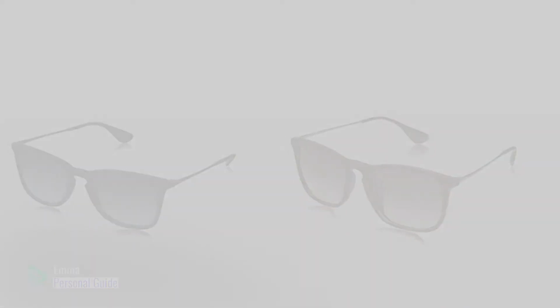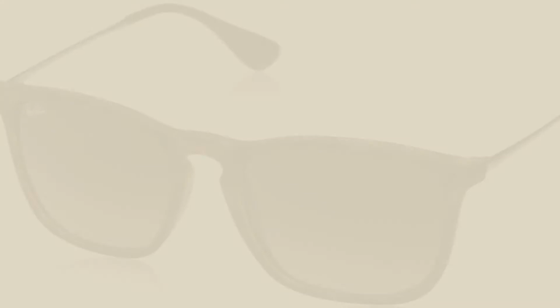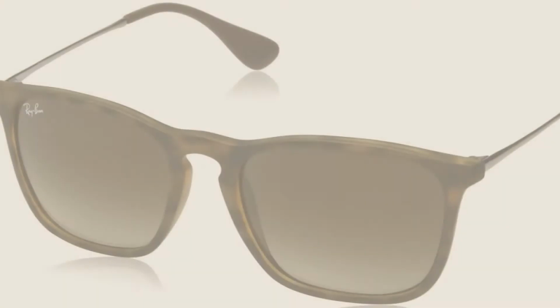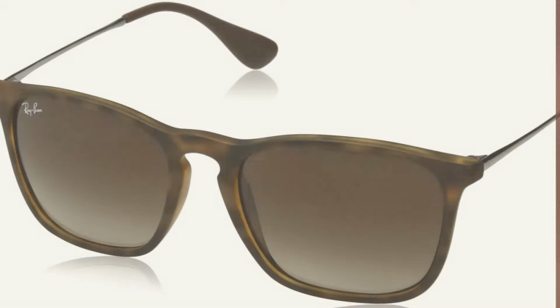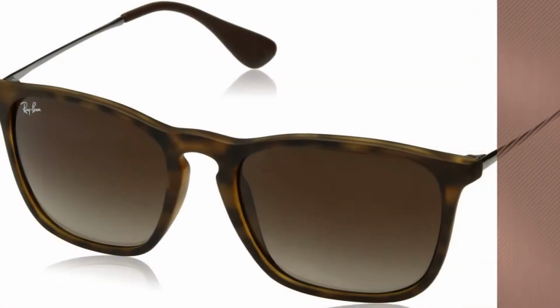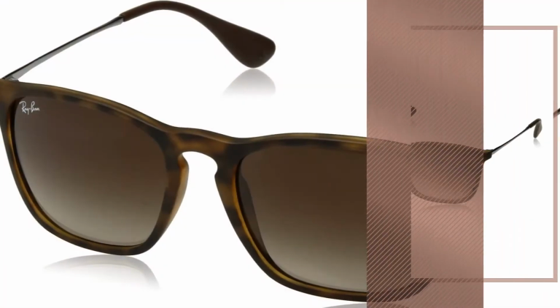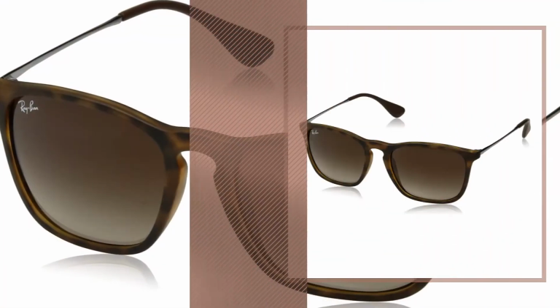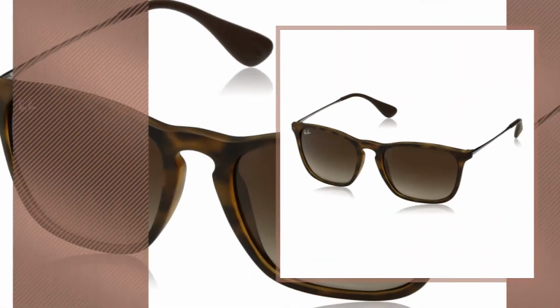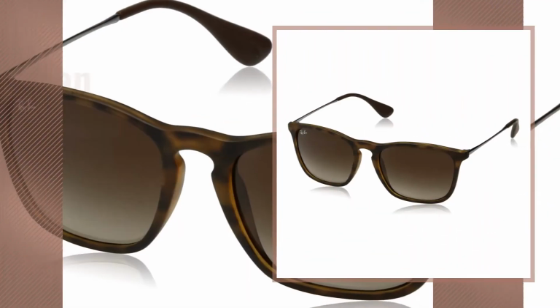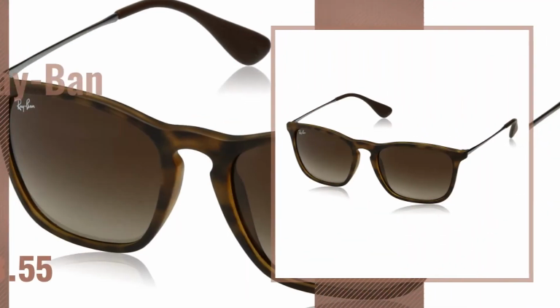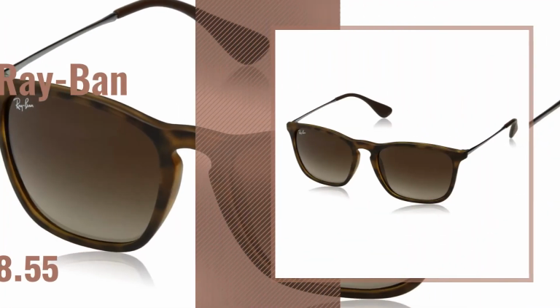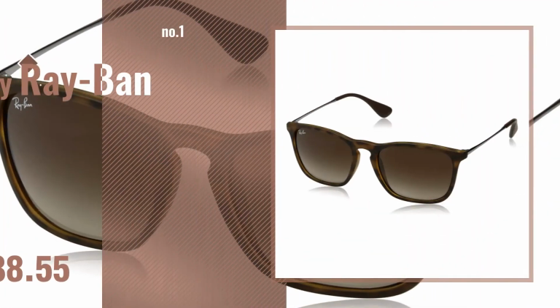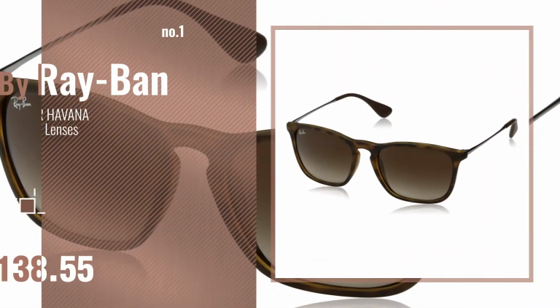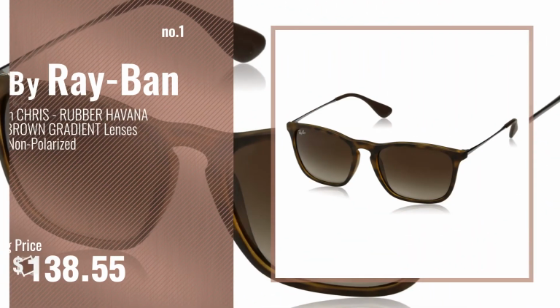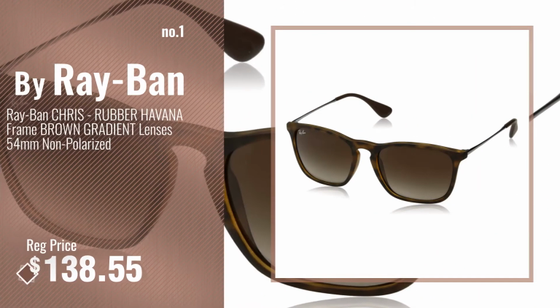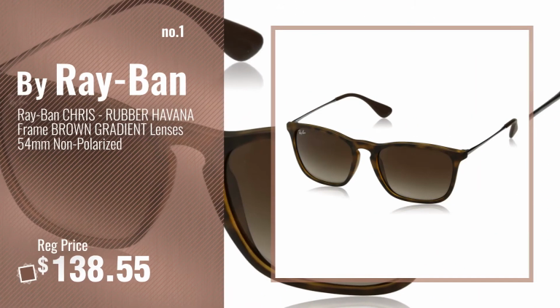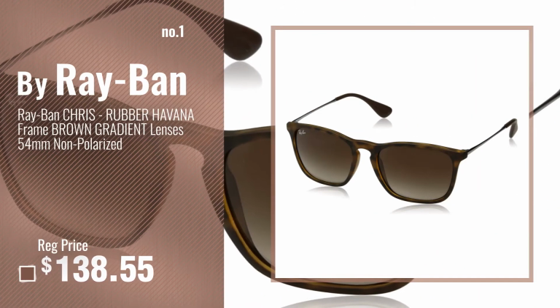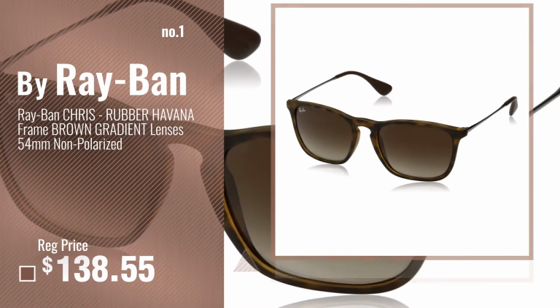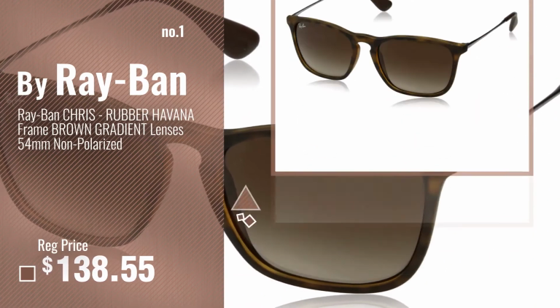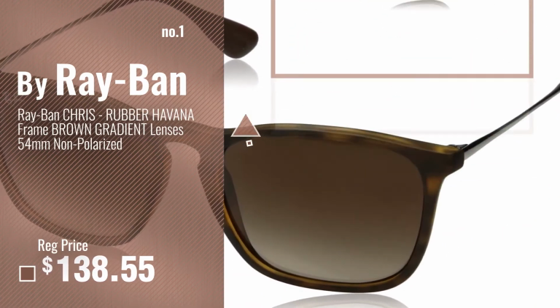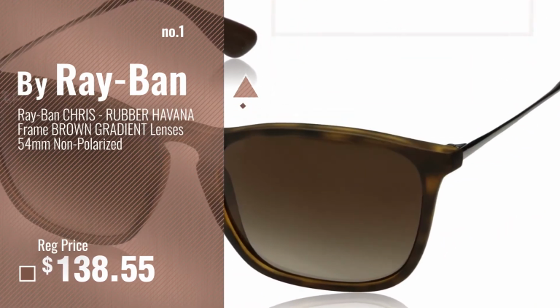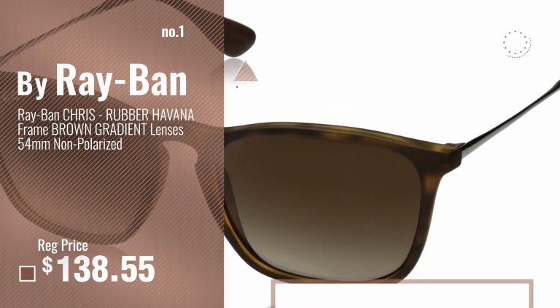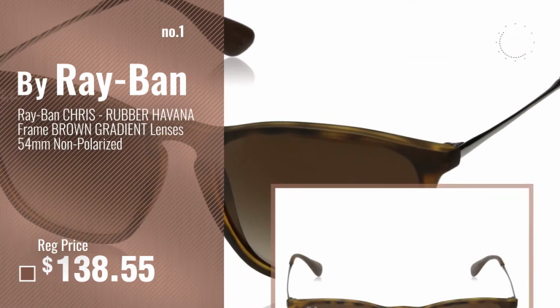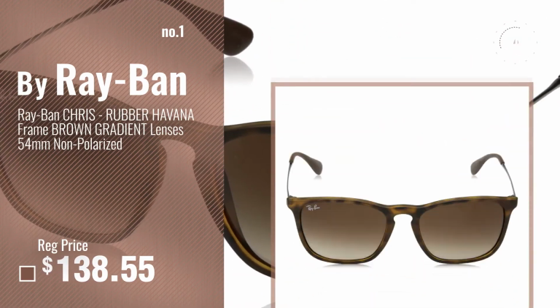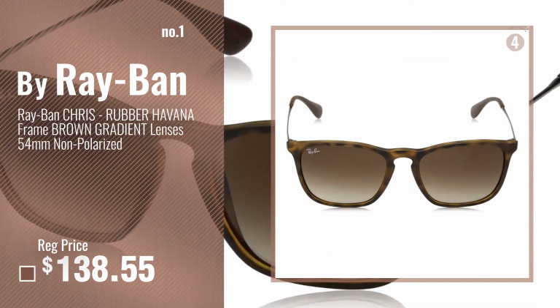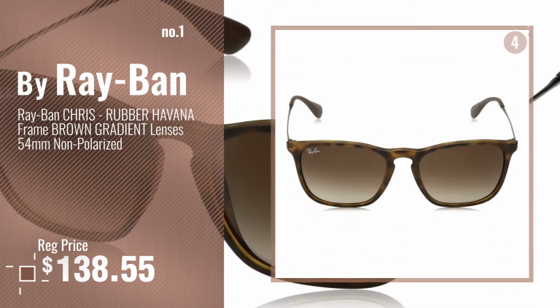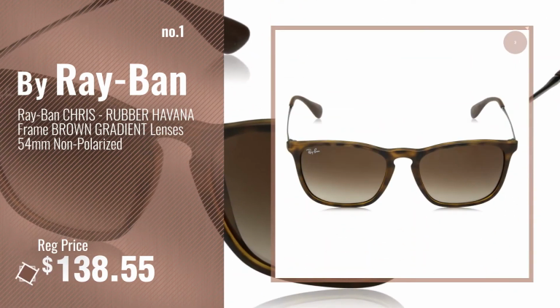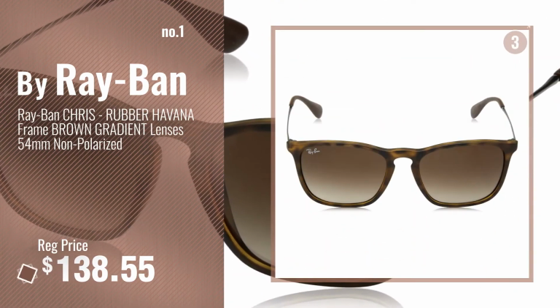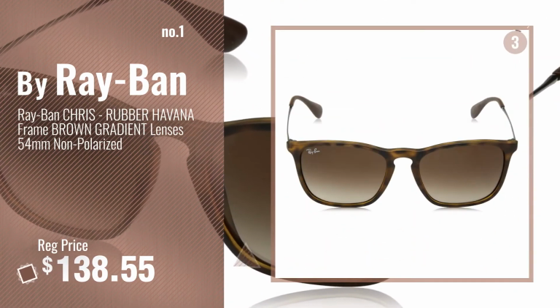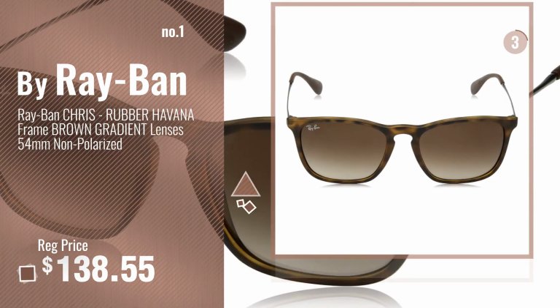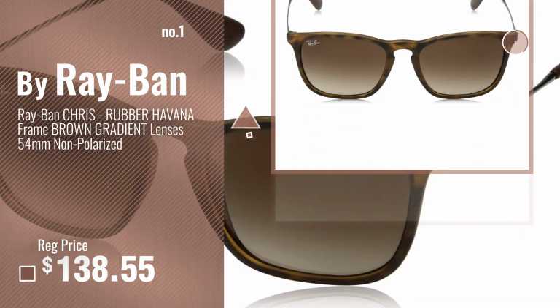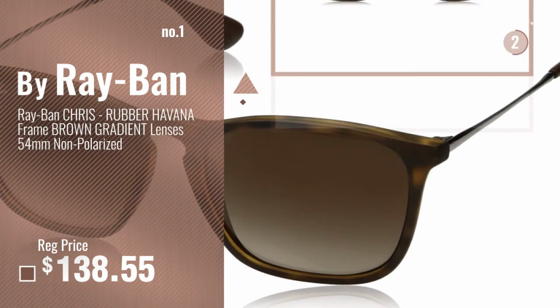Number 1, most popular, by Ray-Ban. Watch this video, choose your favorite.